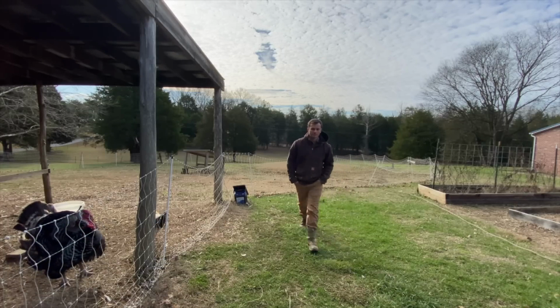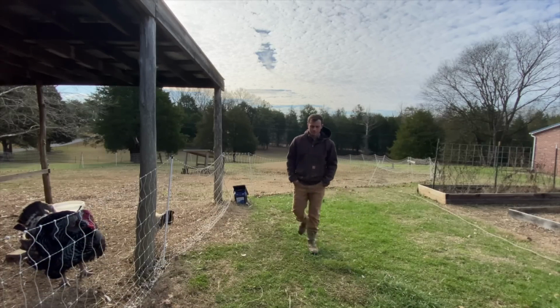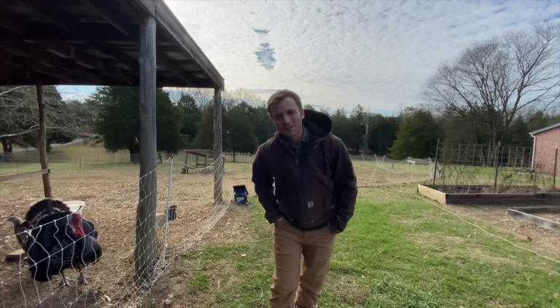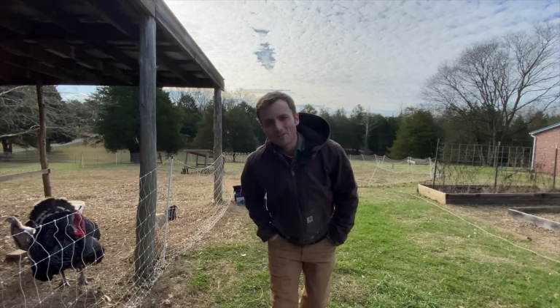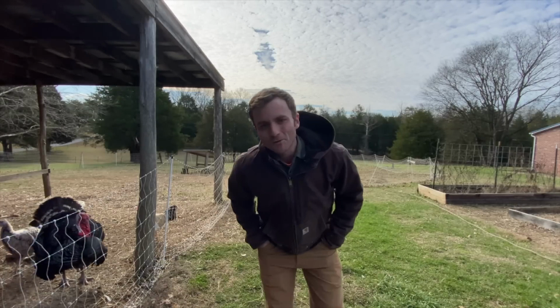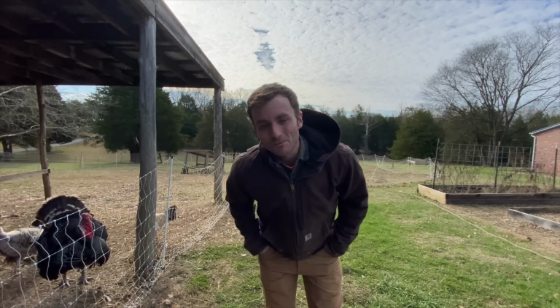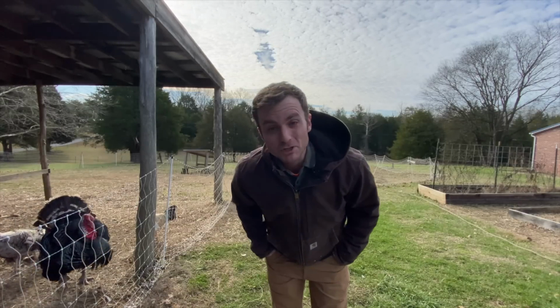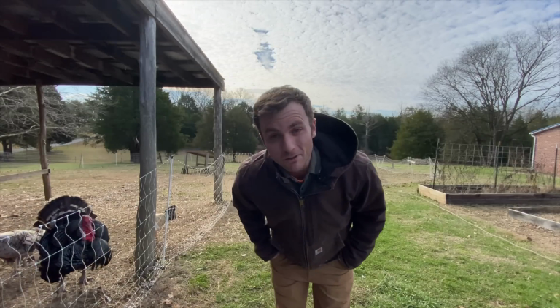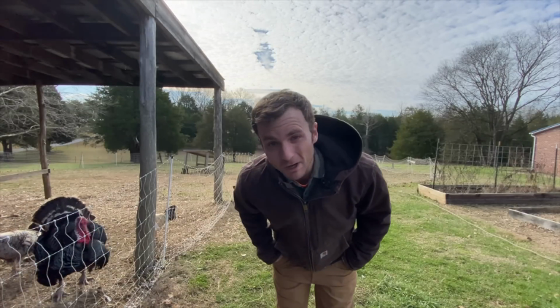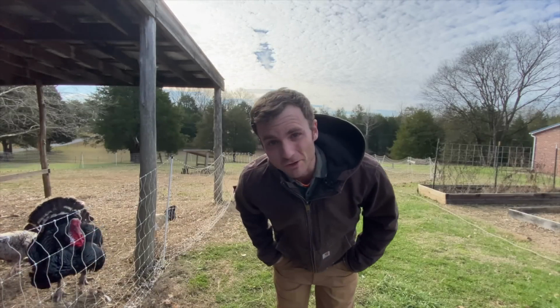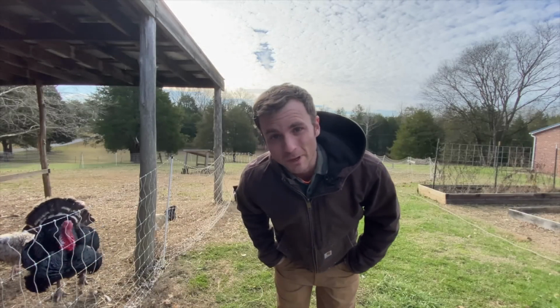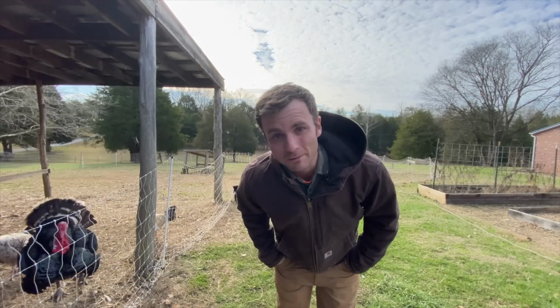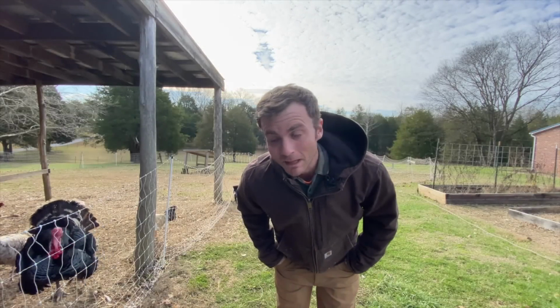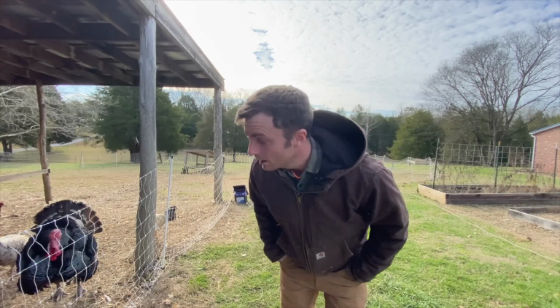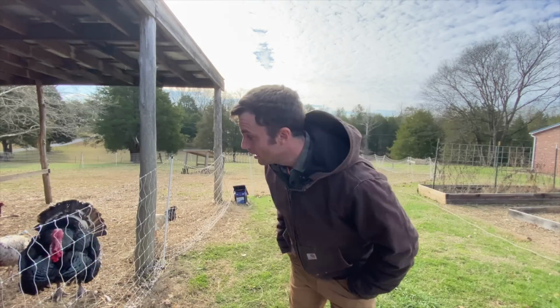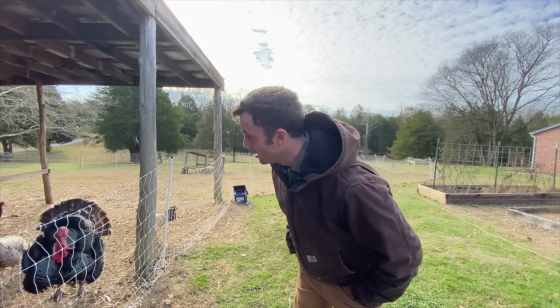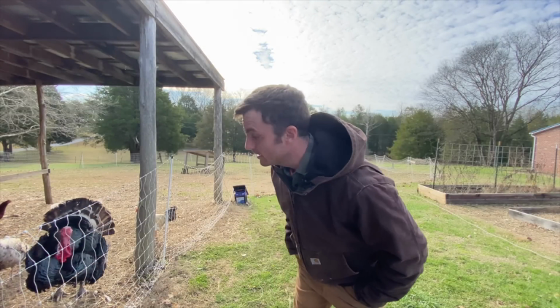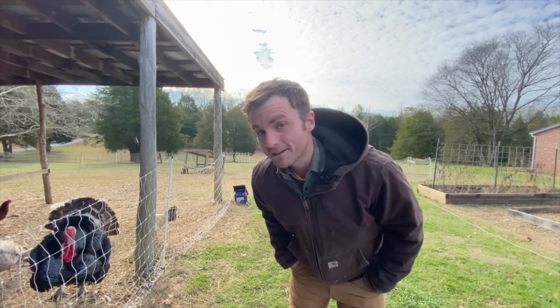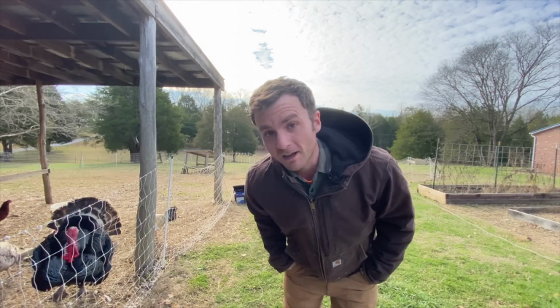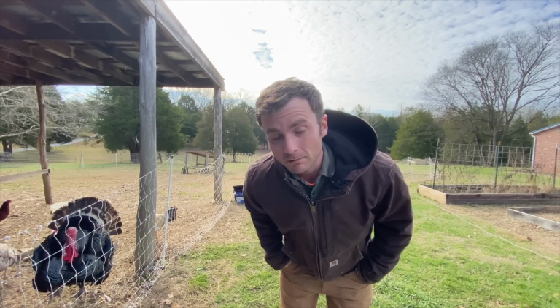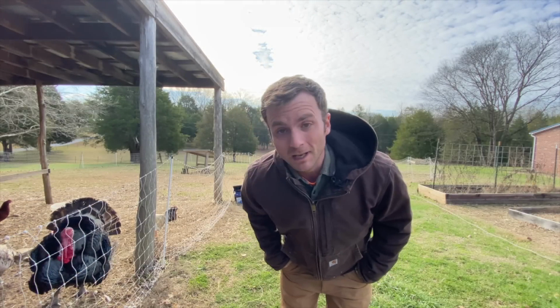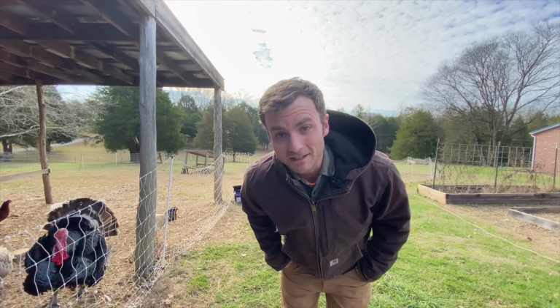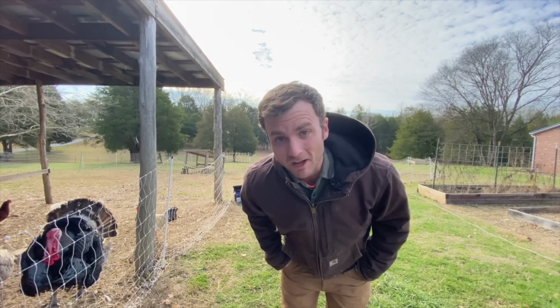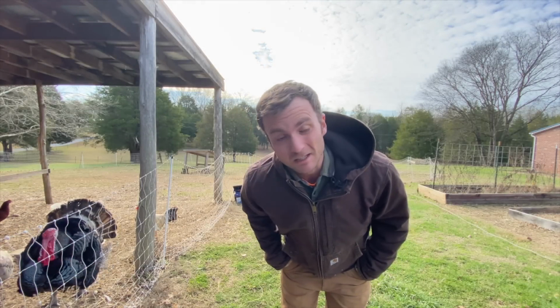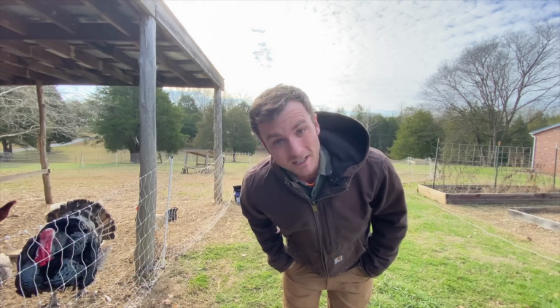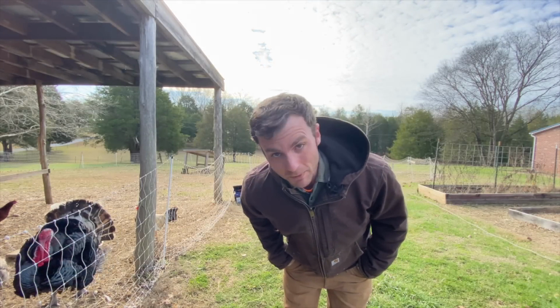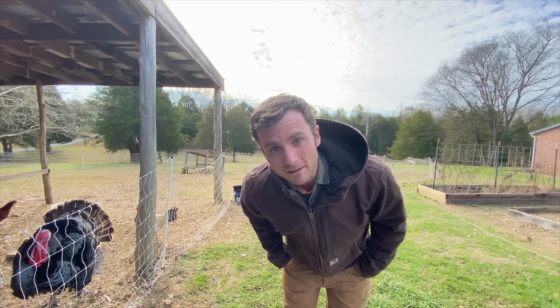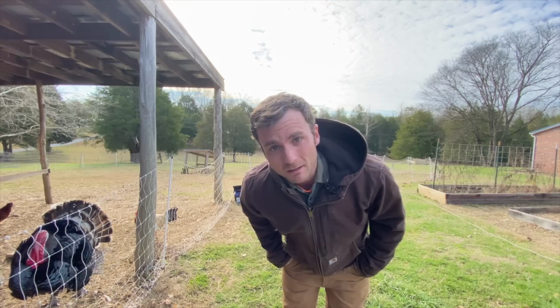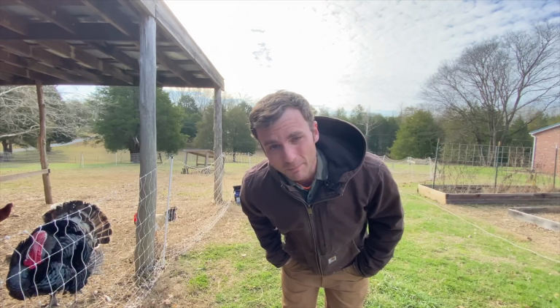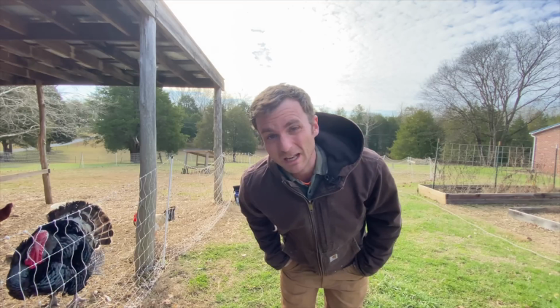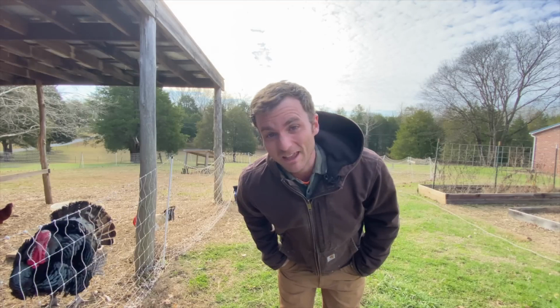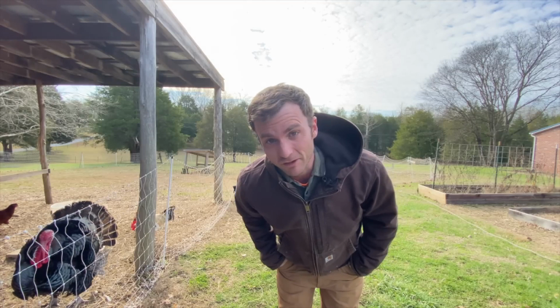Hi there, you folks. I'm Sean the Modern Yeoman, and today I'd like to talk a little bit about lessons.